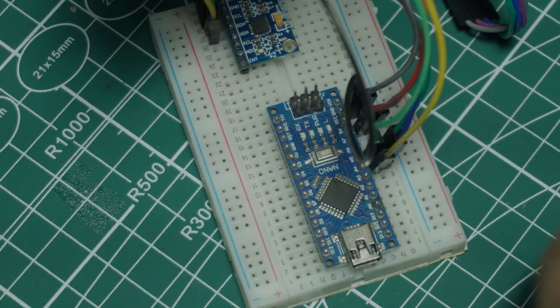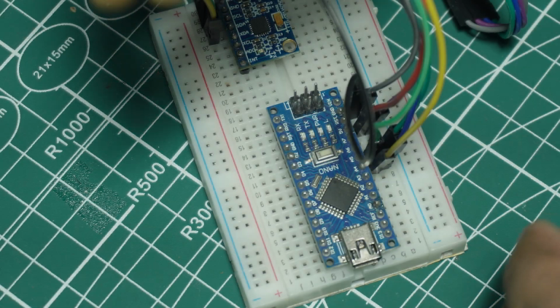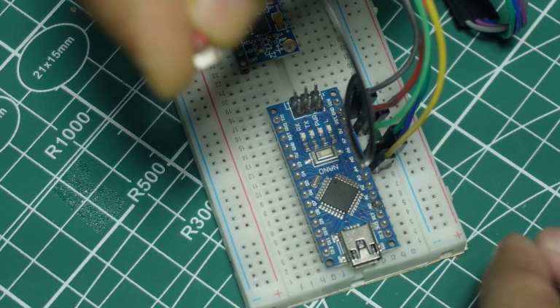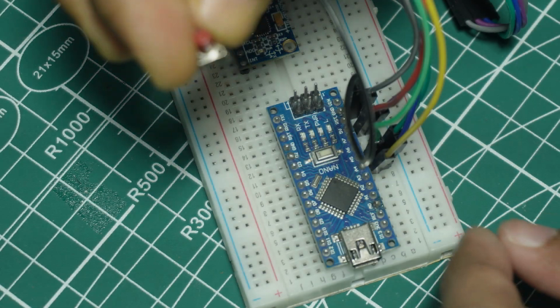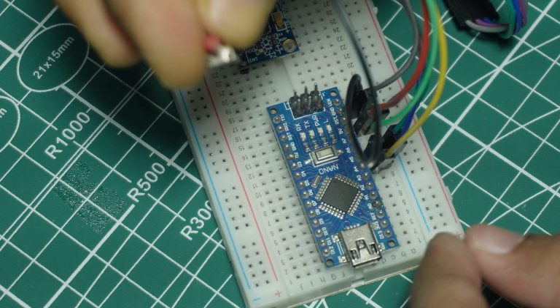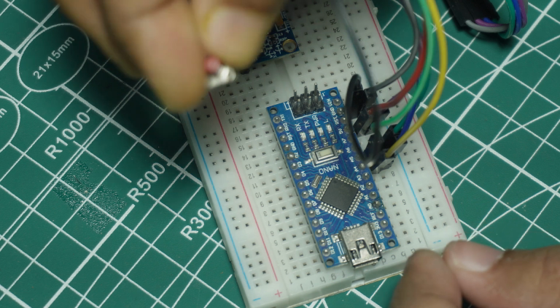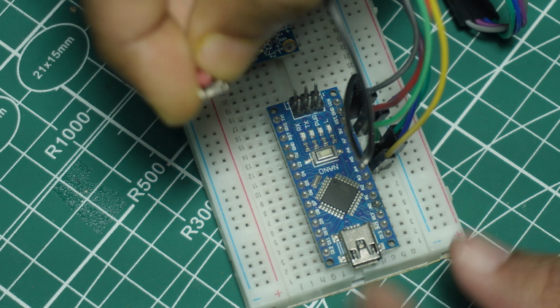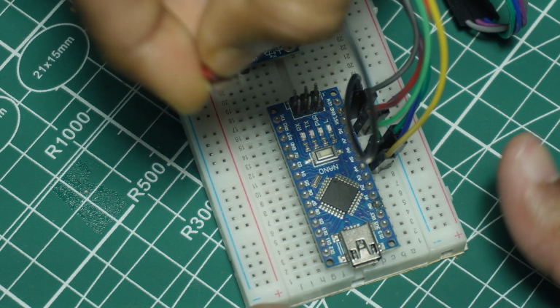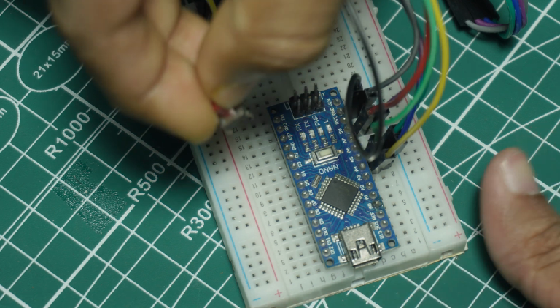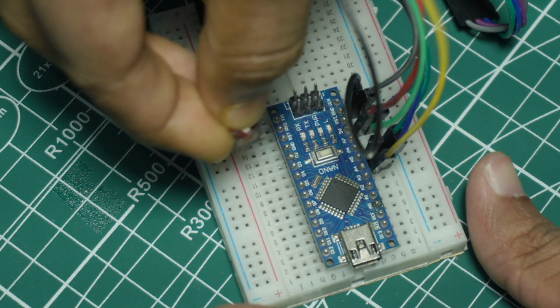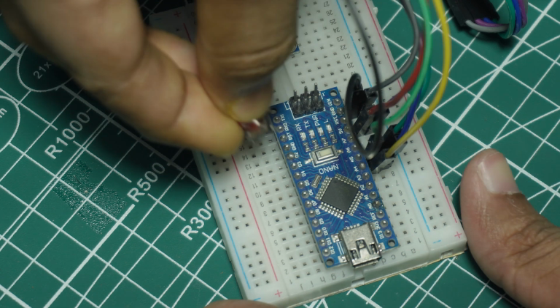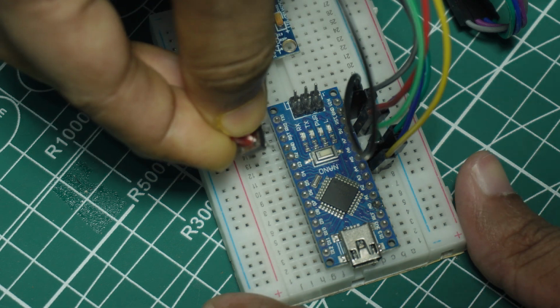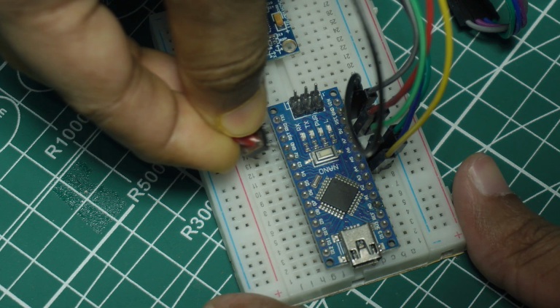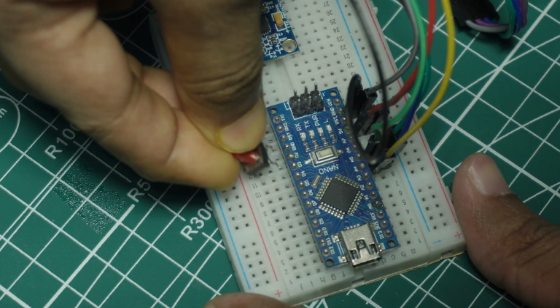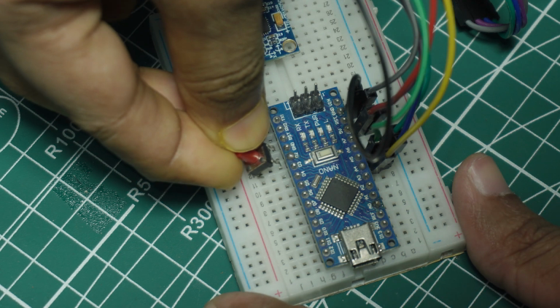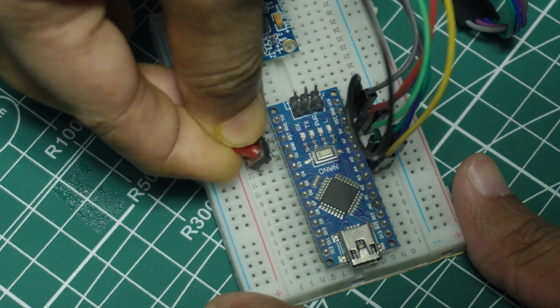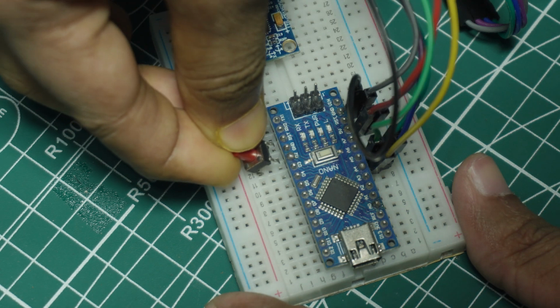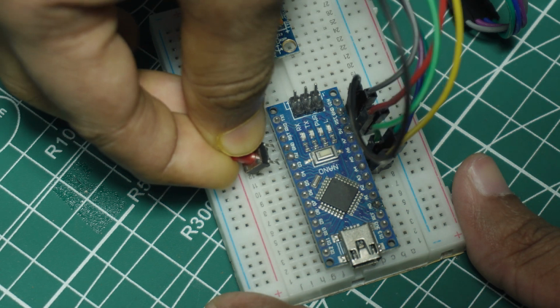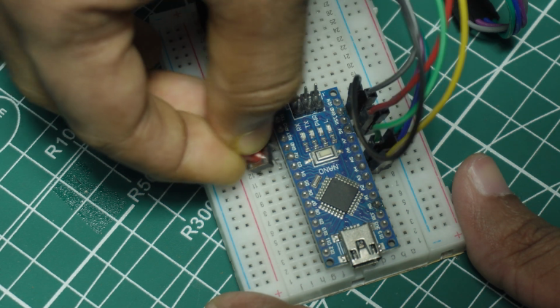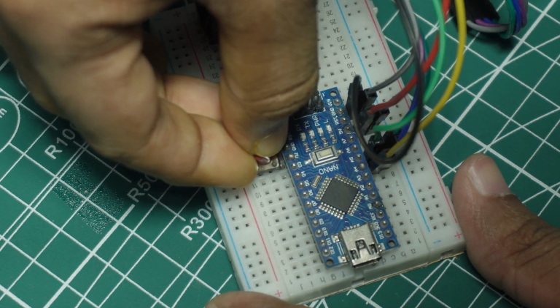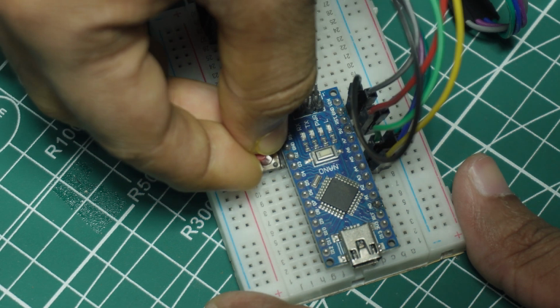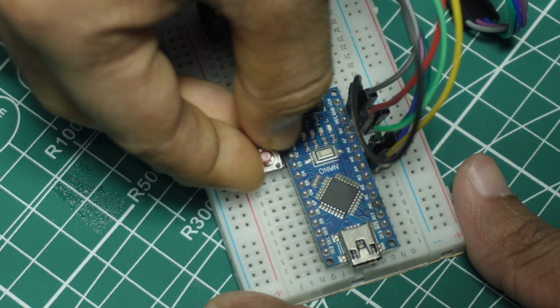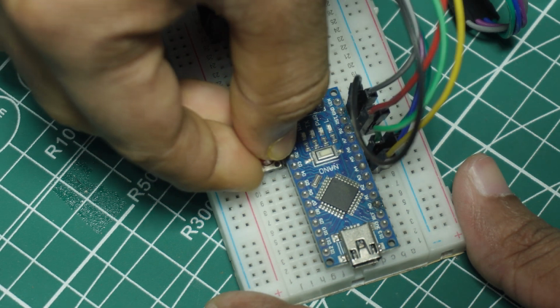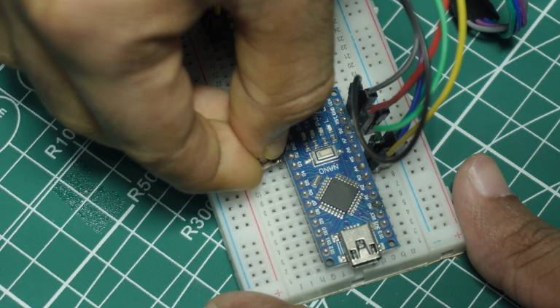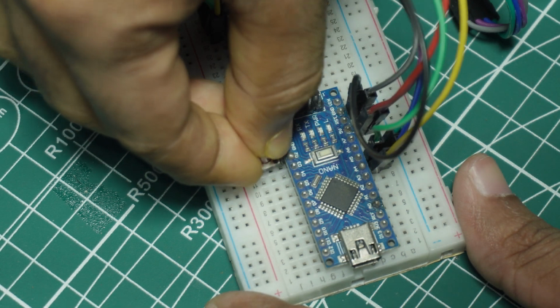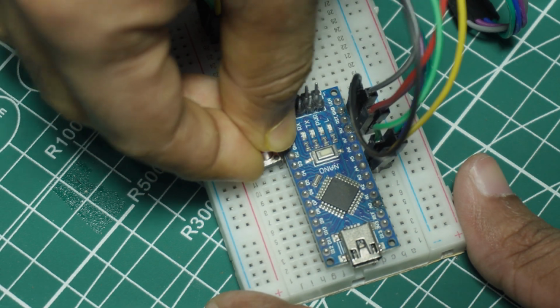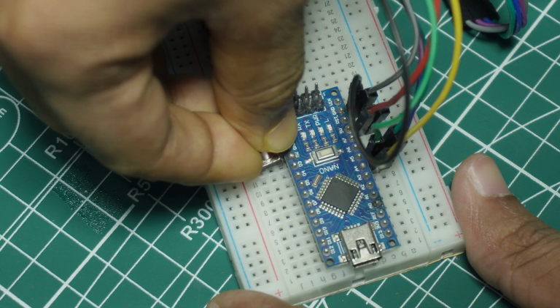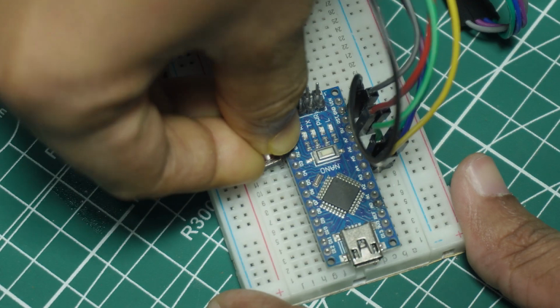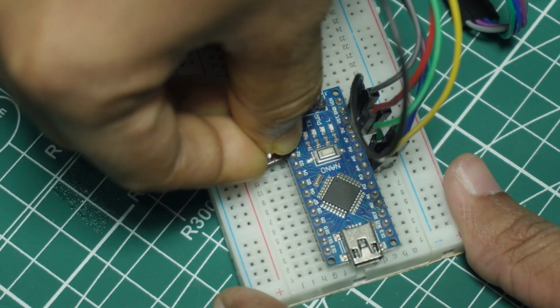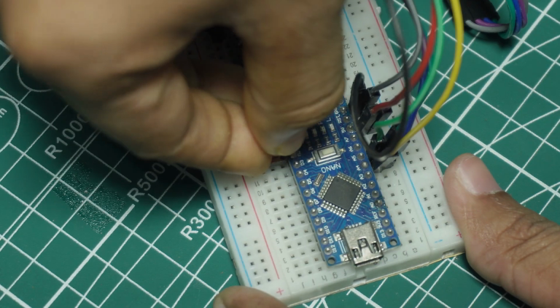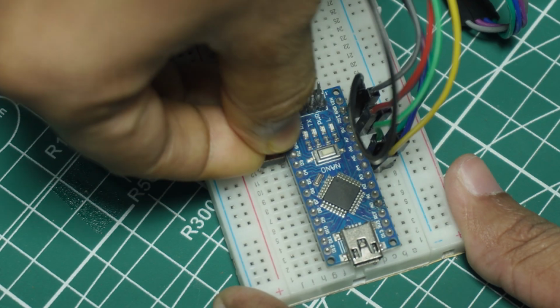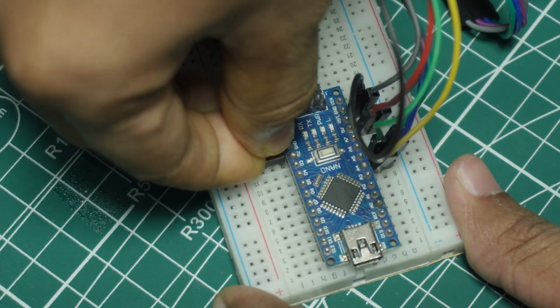Finally, a push button is connected to Digital Pin D3 and ground of the Arduino to reset the angle to 0 degrees.